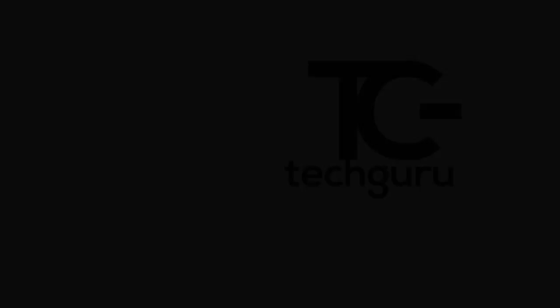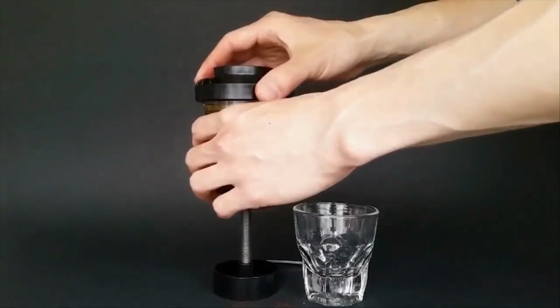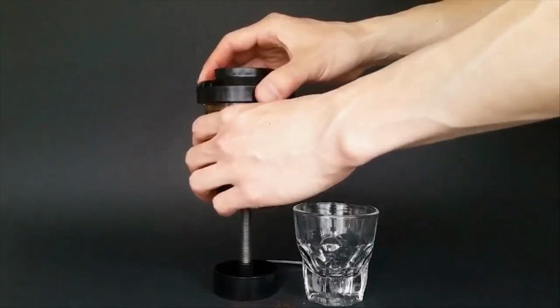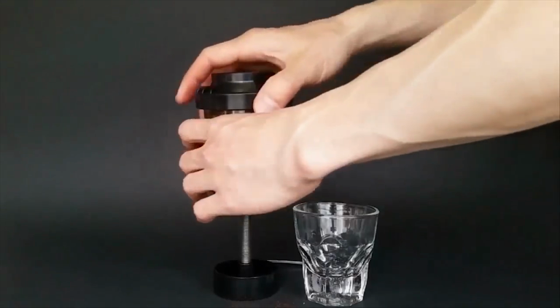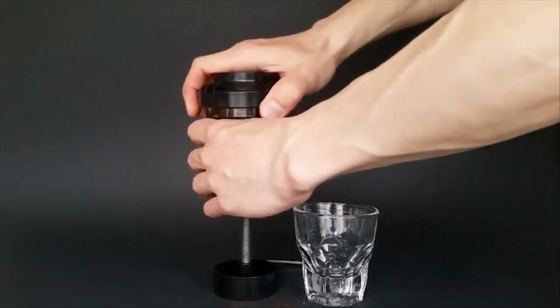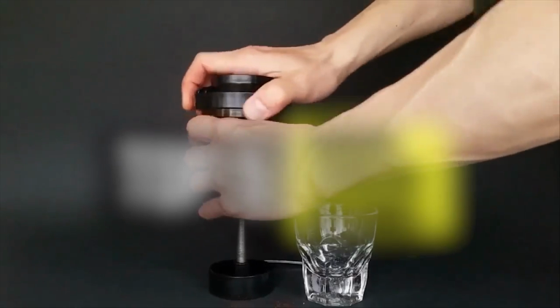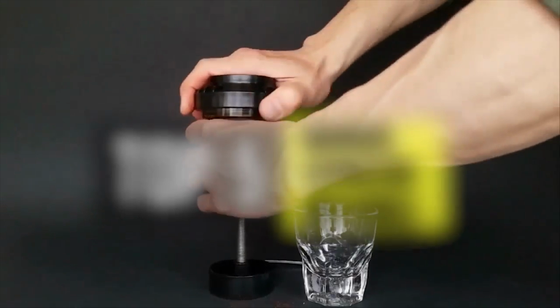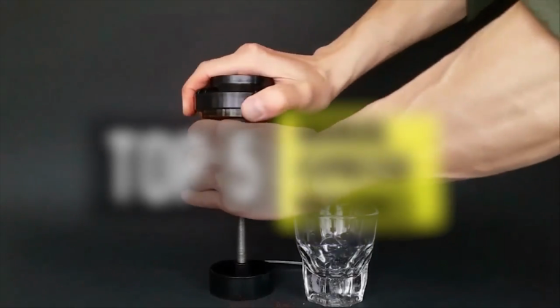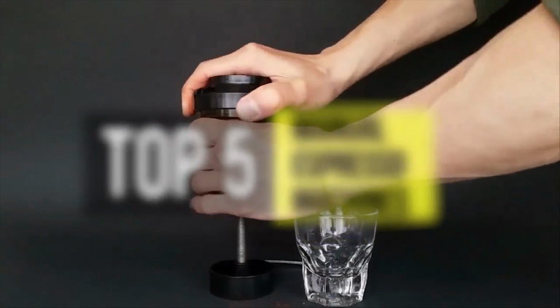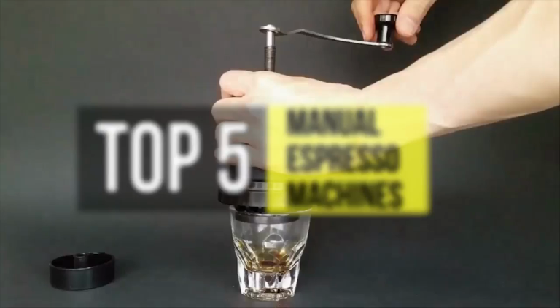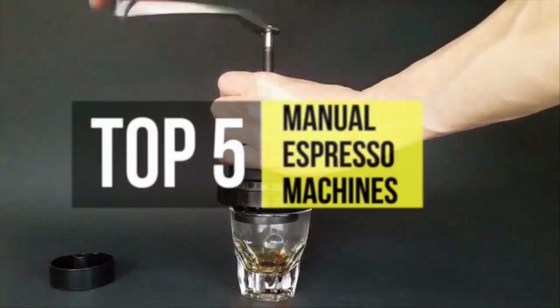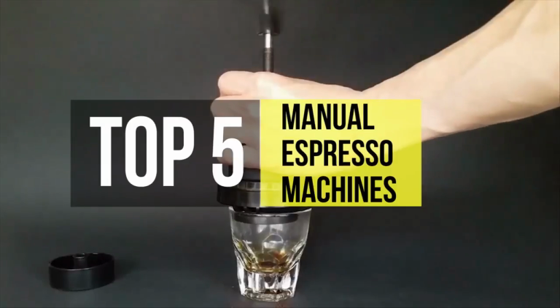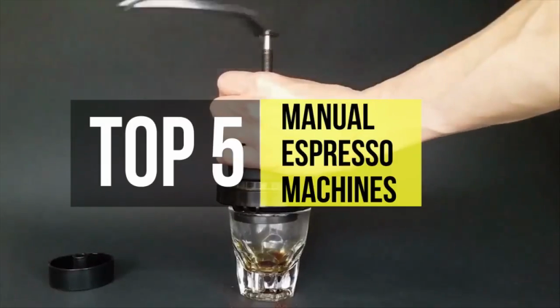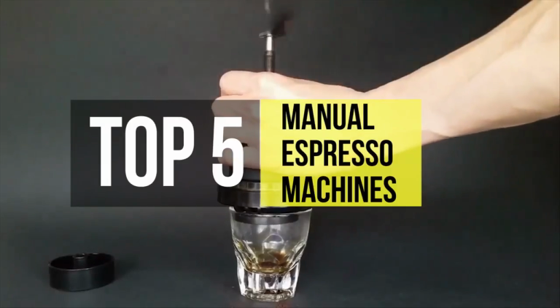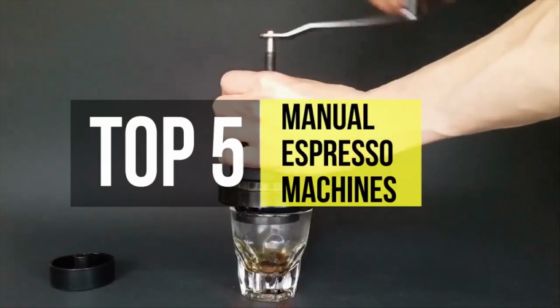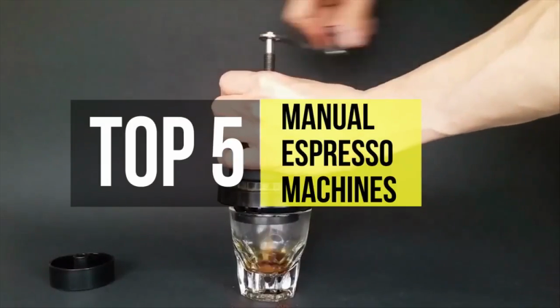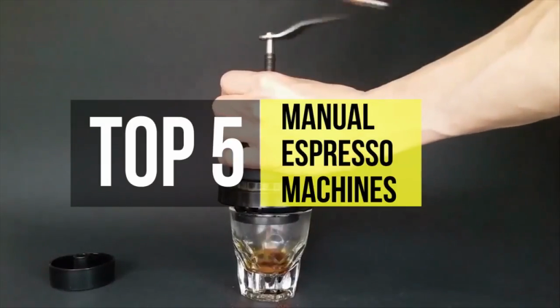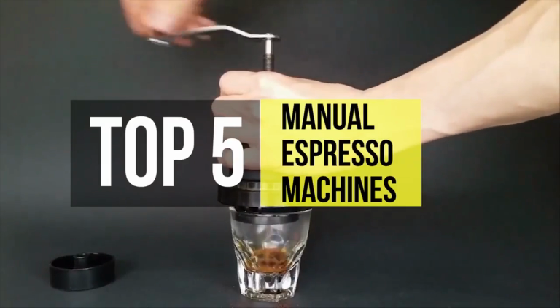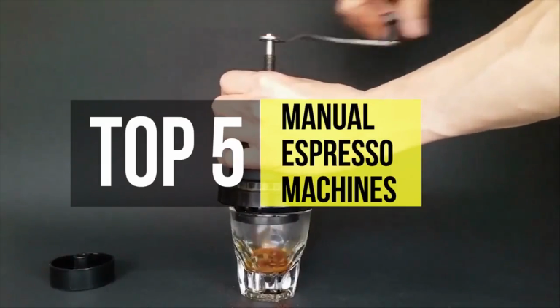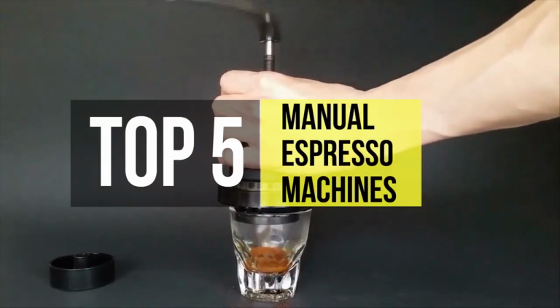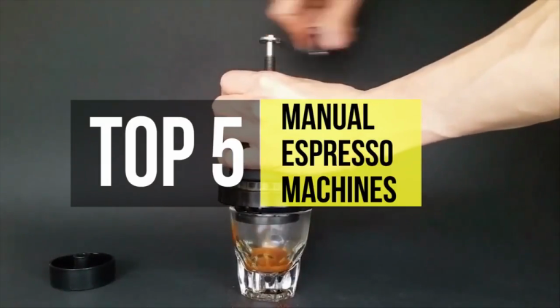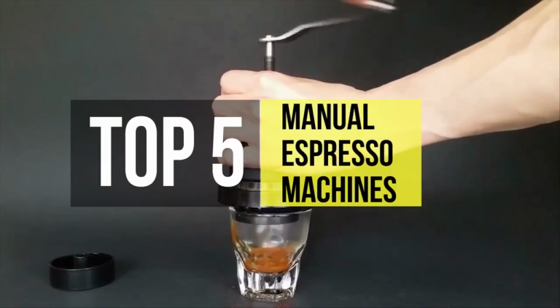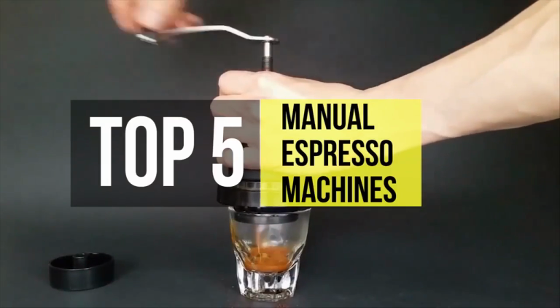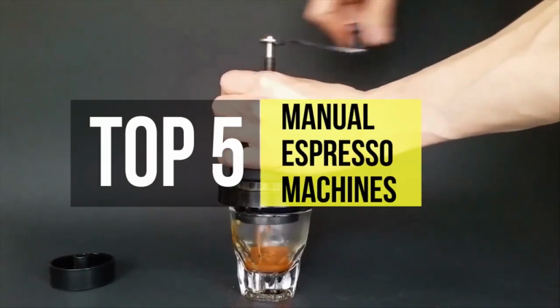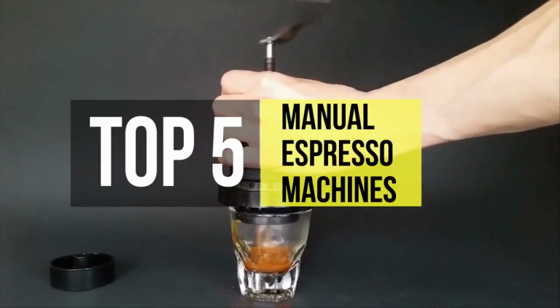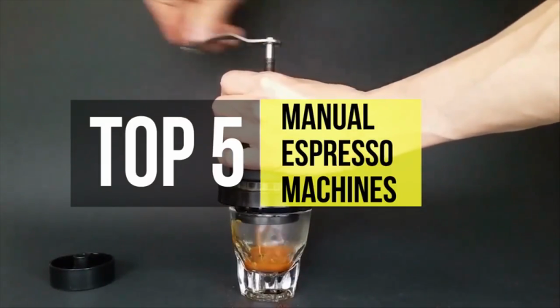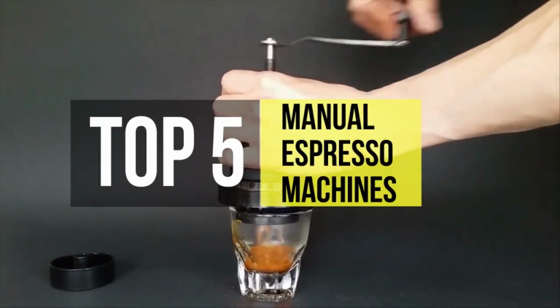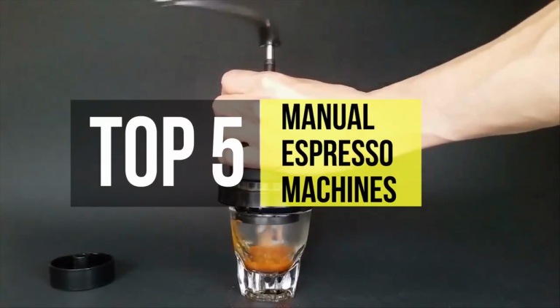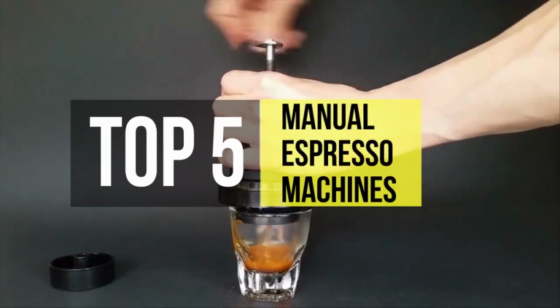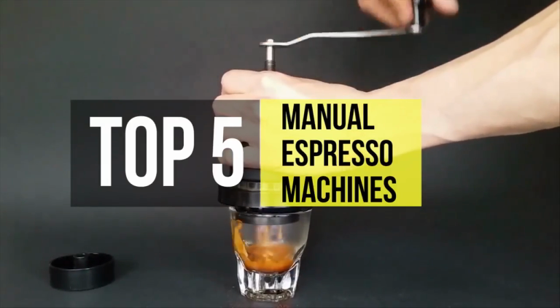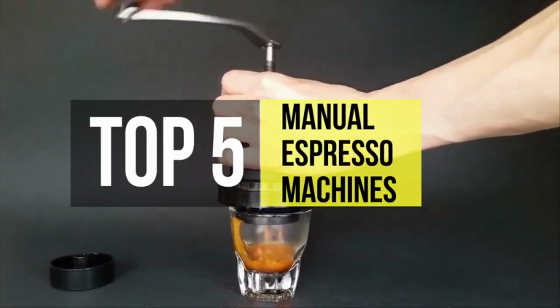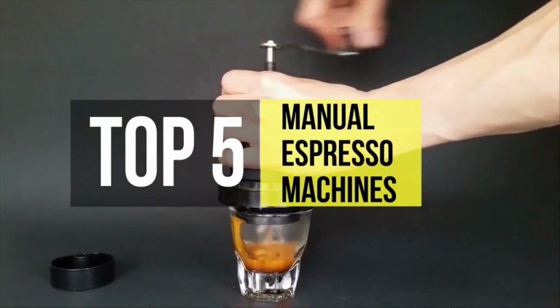Do you love coffee? Then check out the five best manual espresso machines in this video.